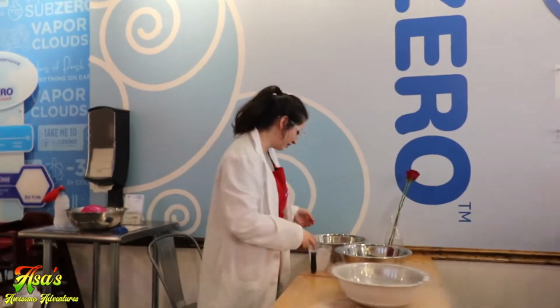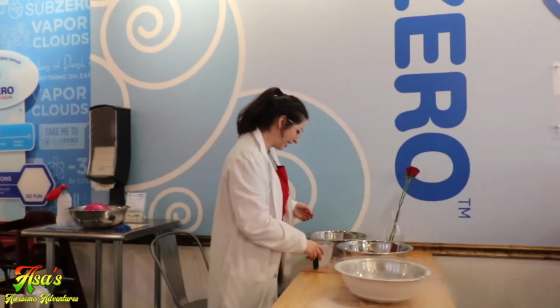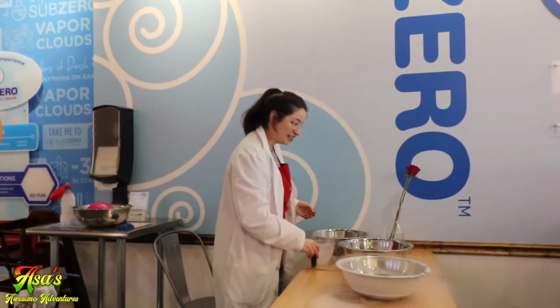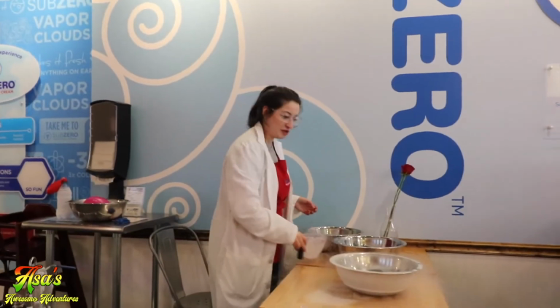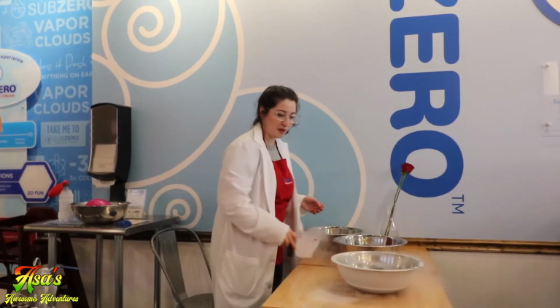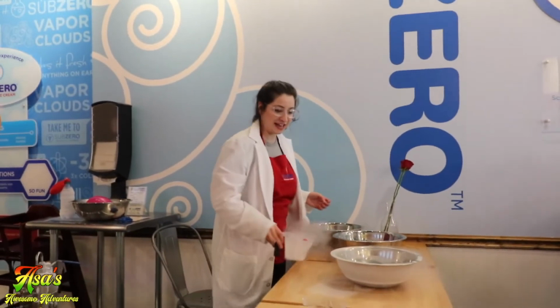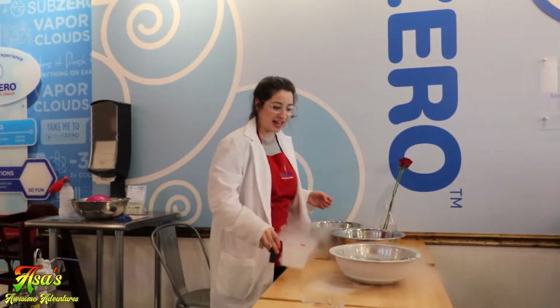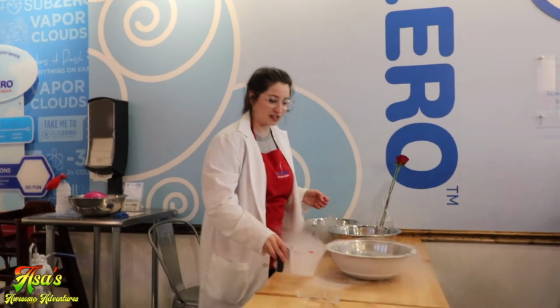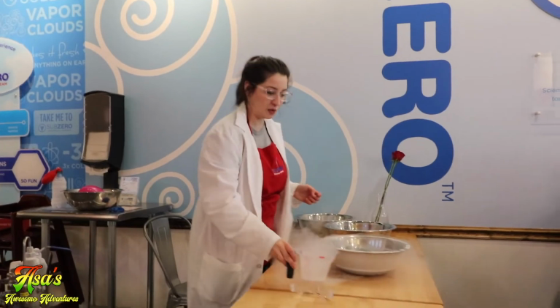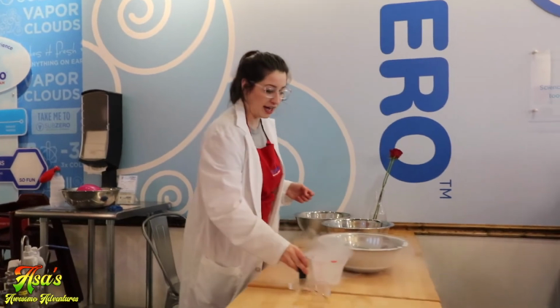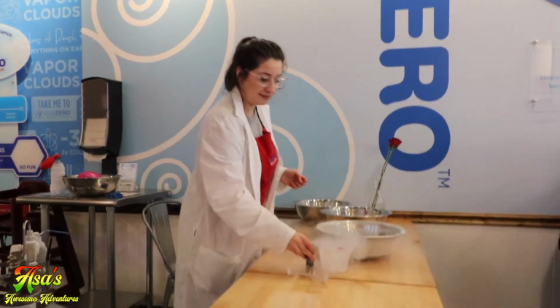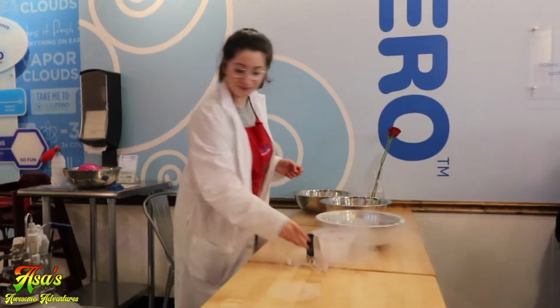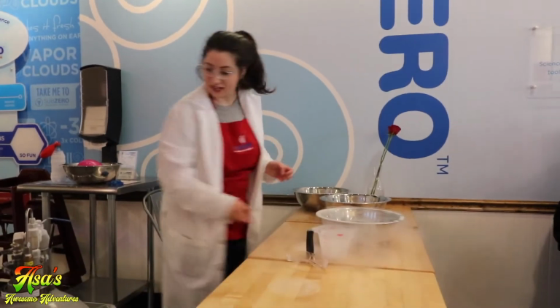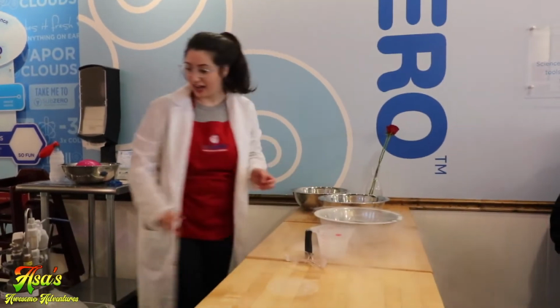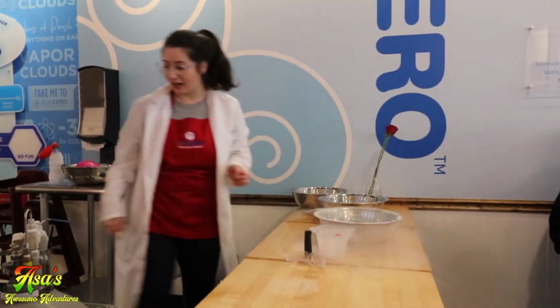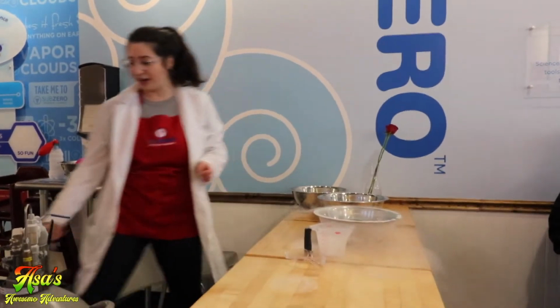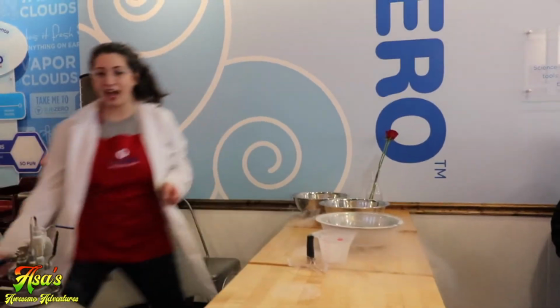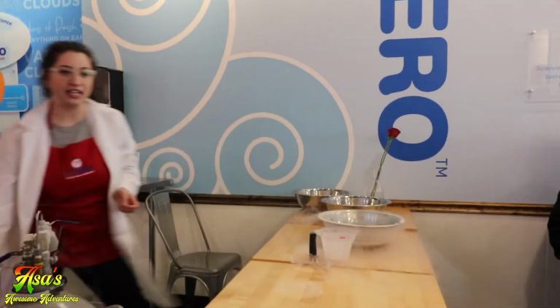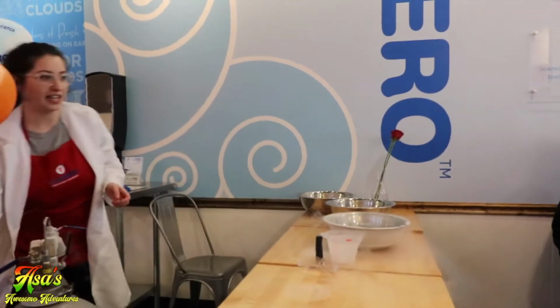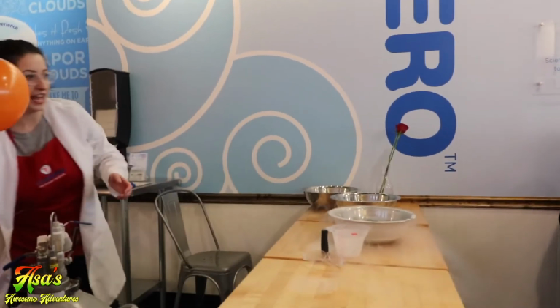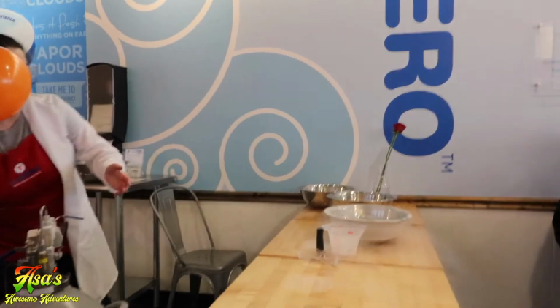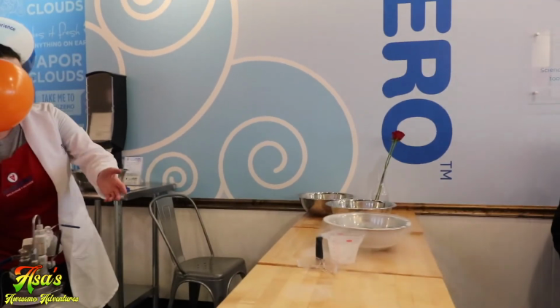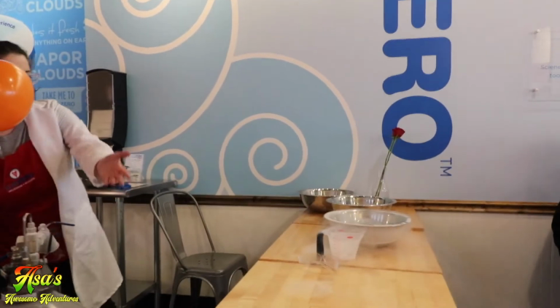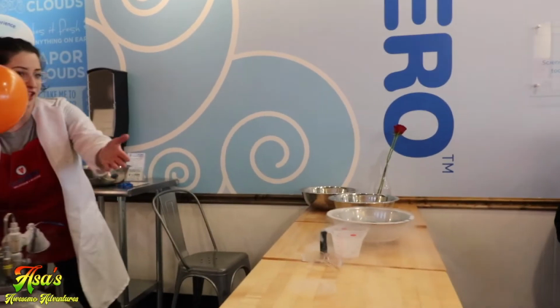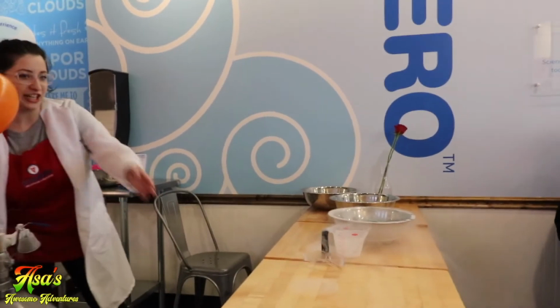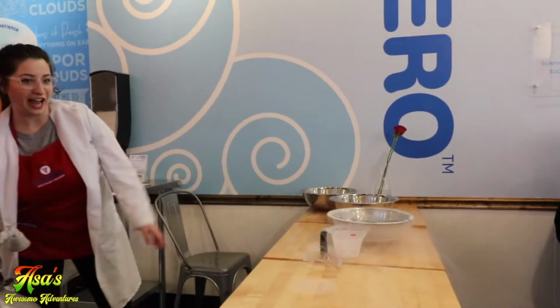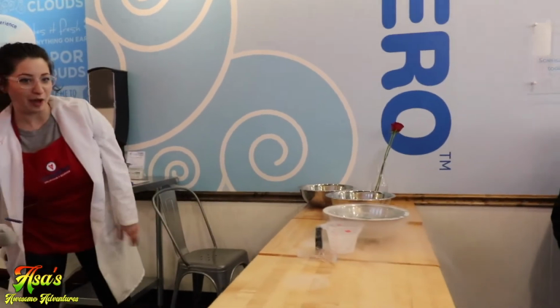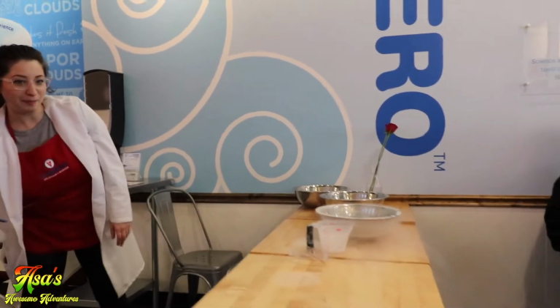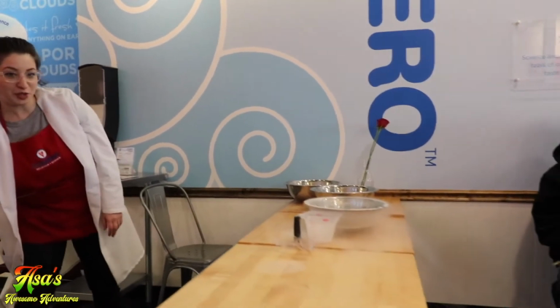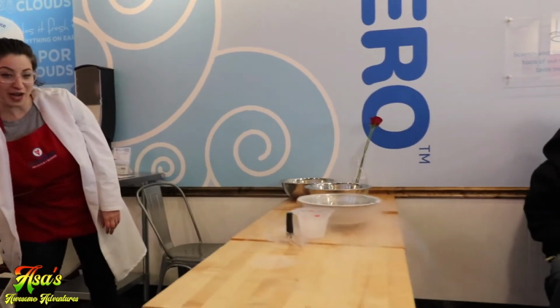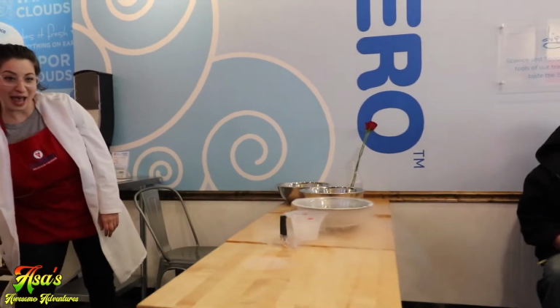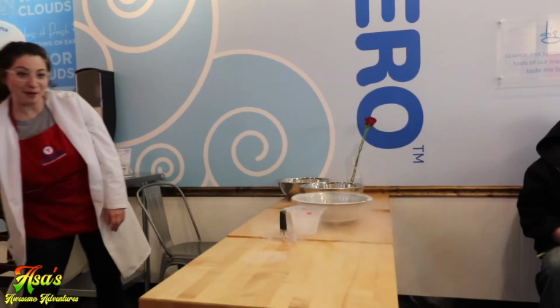So we're going to do one last one, and I'm going to ask Asa over here to help. Do you want to help?